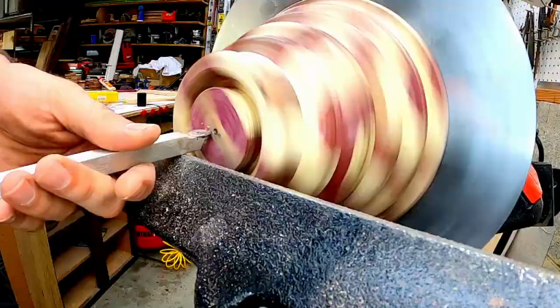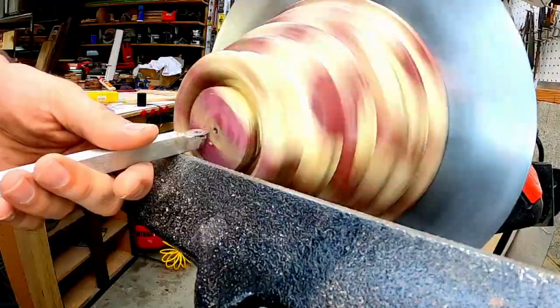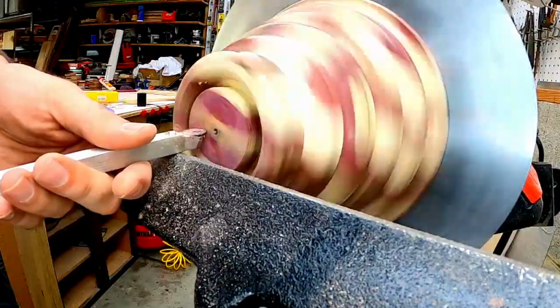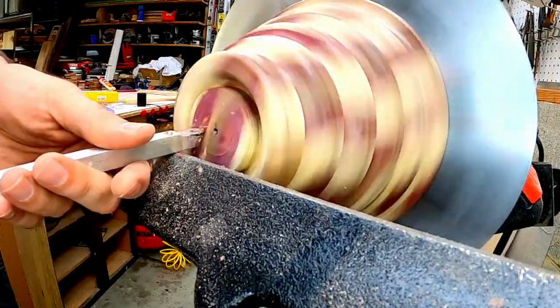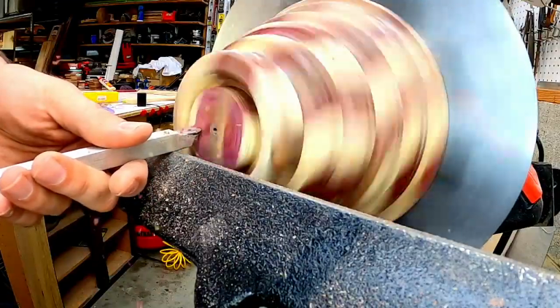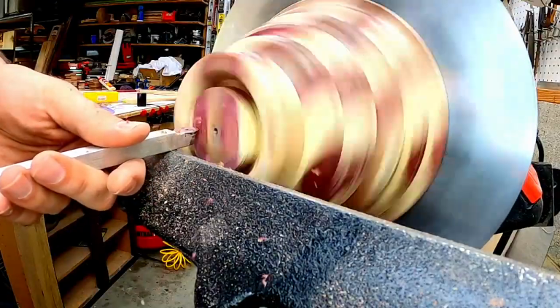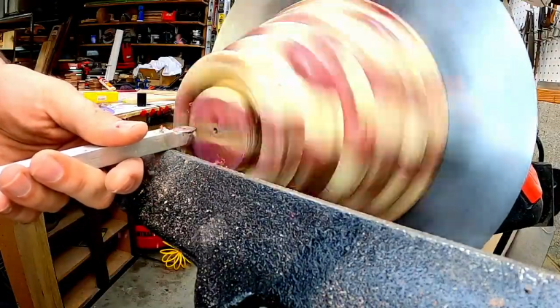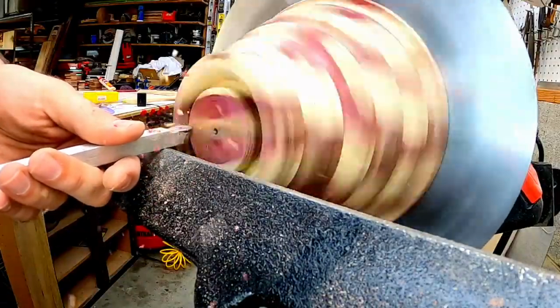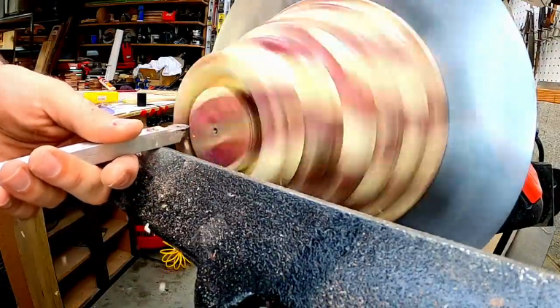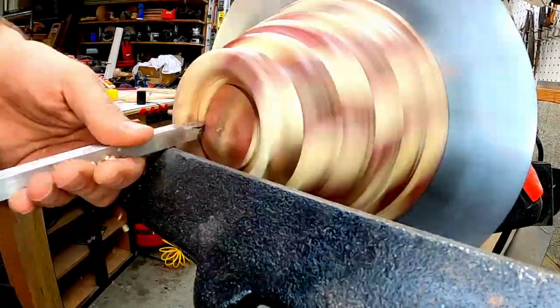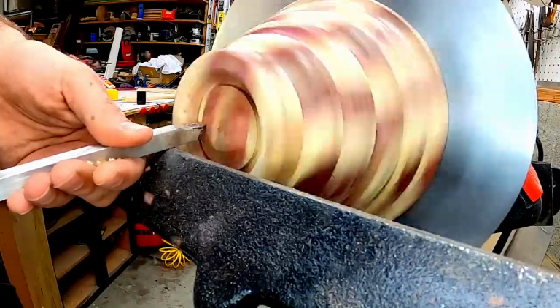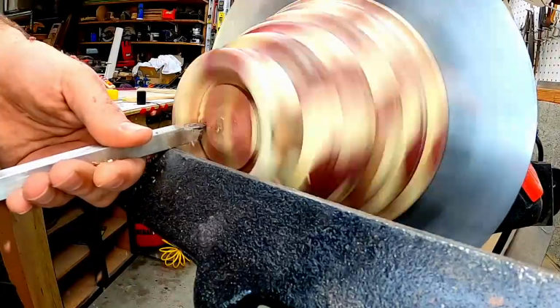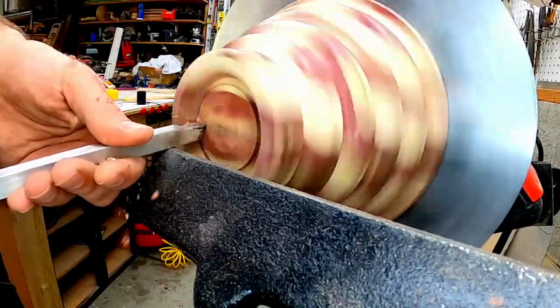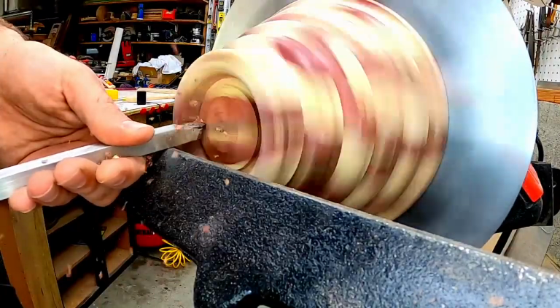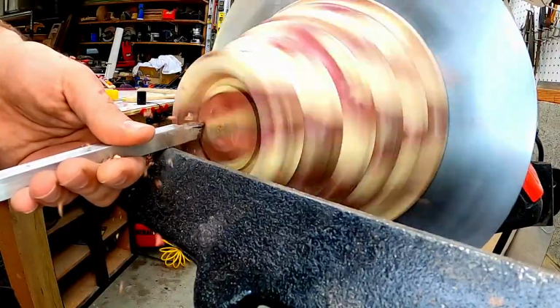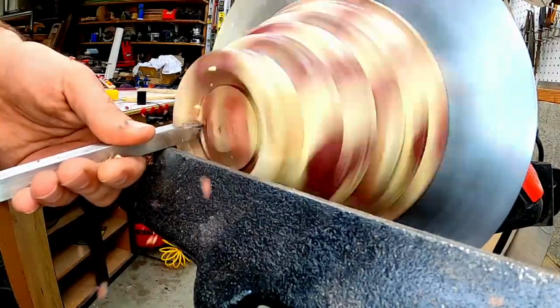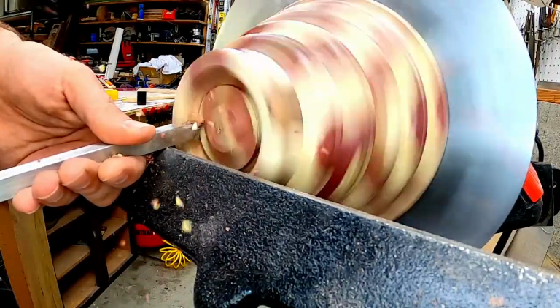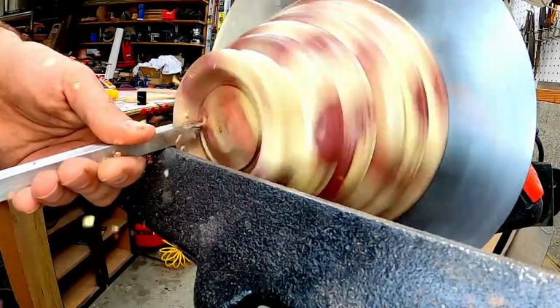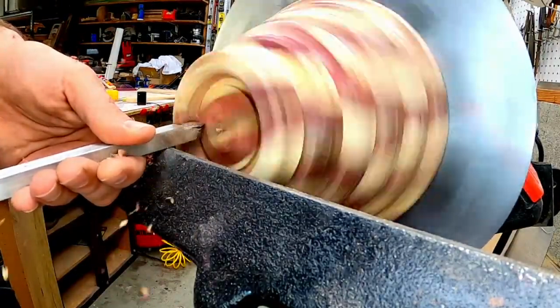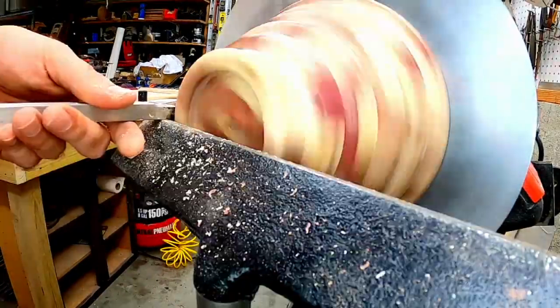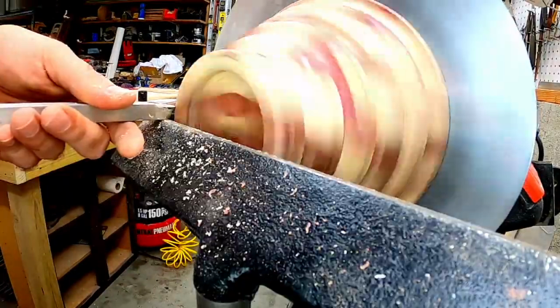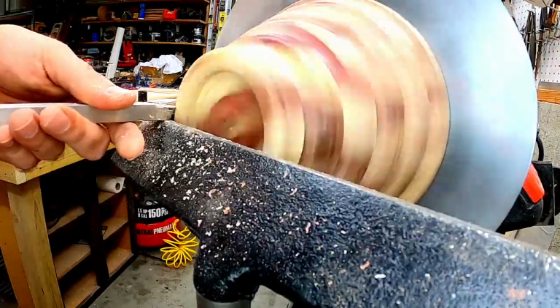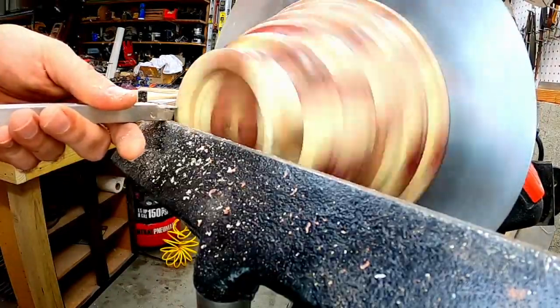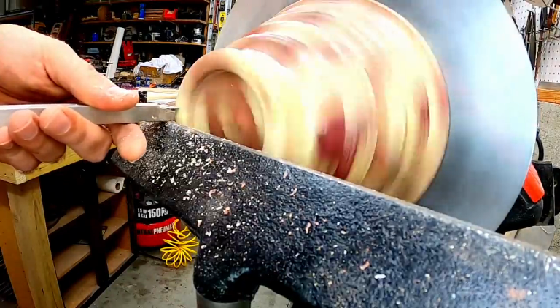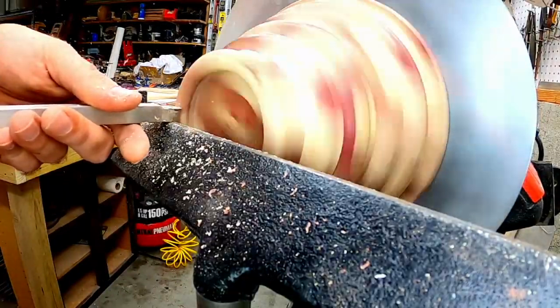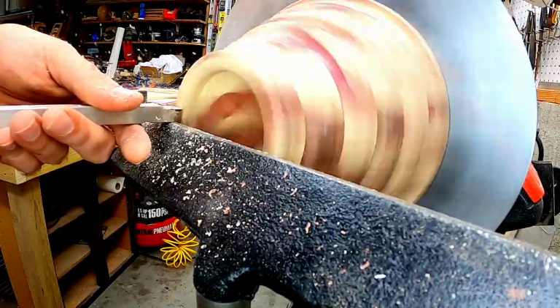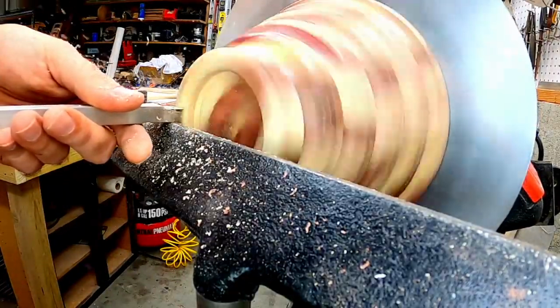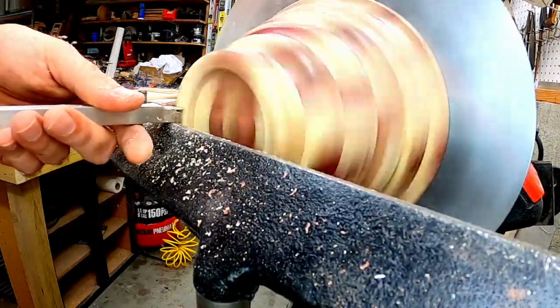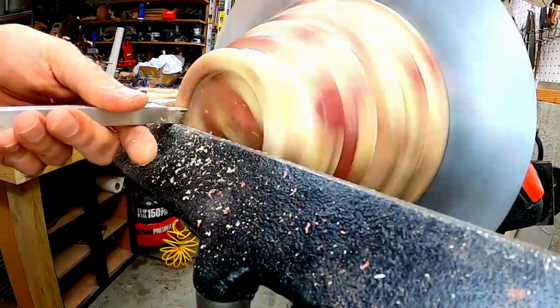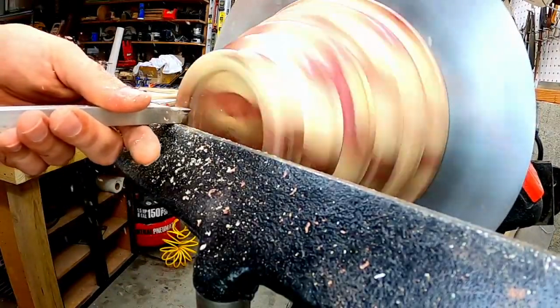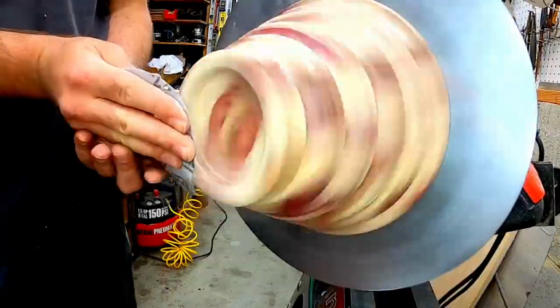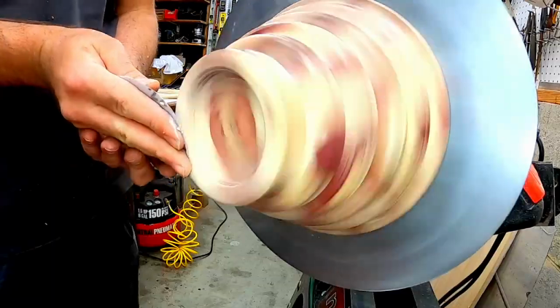Once the inside of the bowl was done, I went ahead and flipped it around, finished the bottom off, and sanded the bottom to one thousand grit as well.